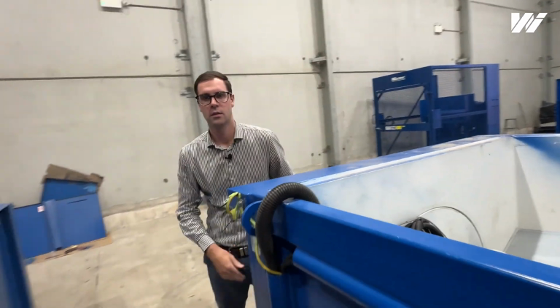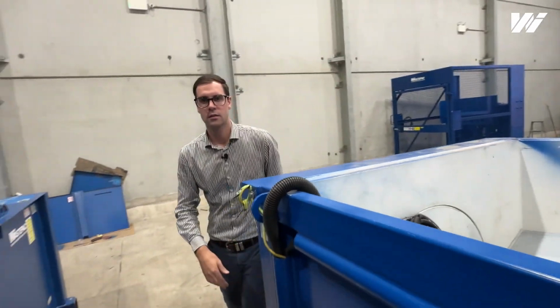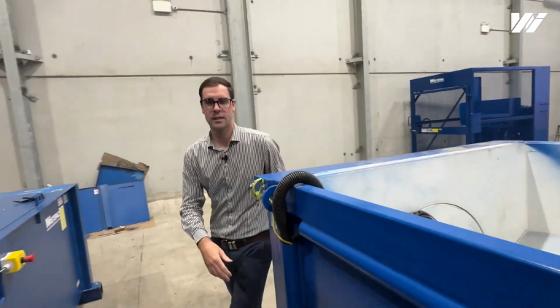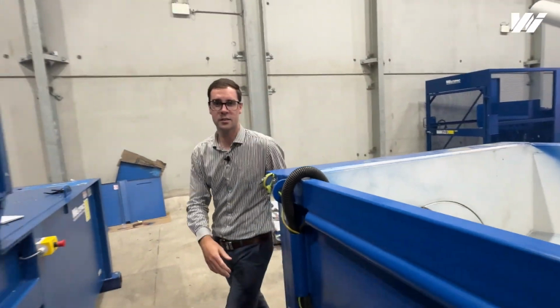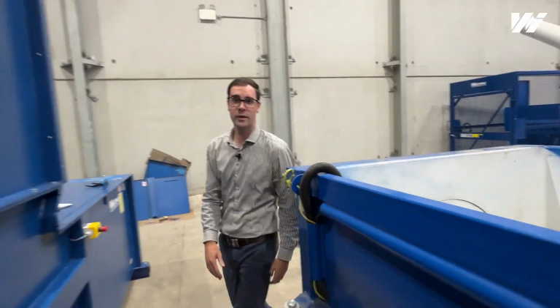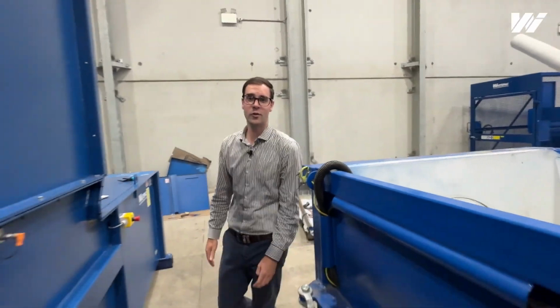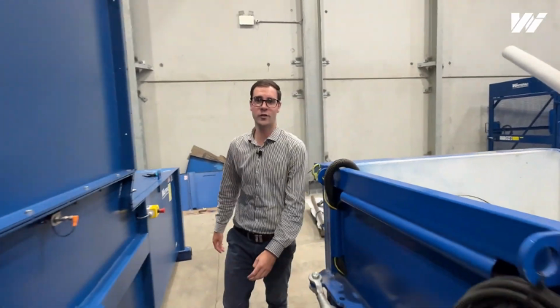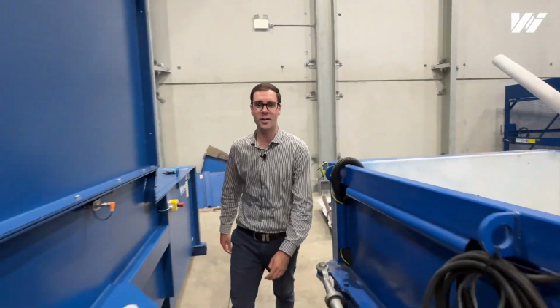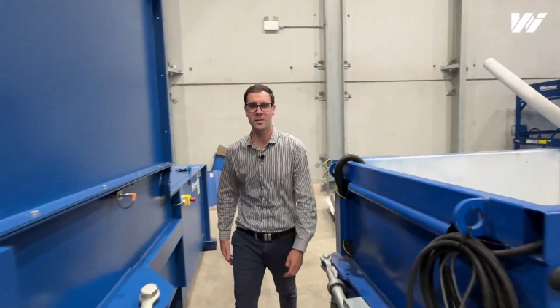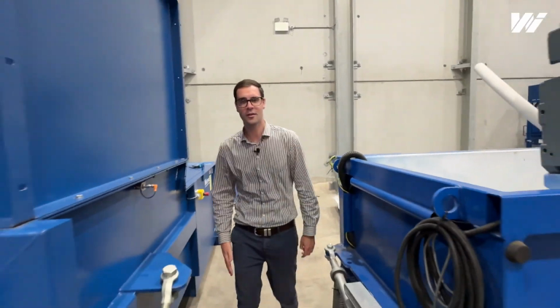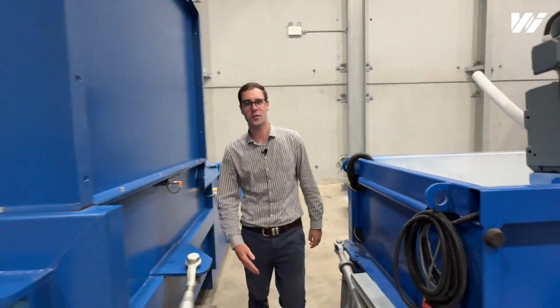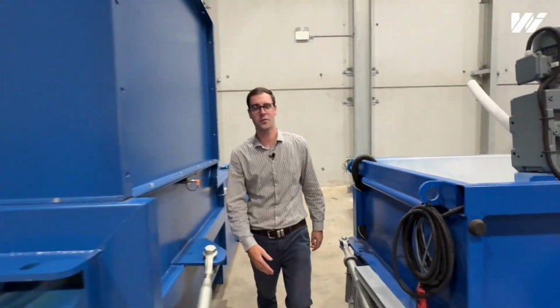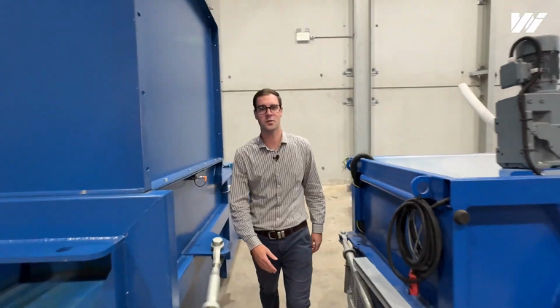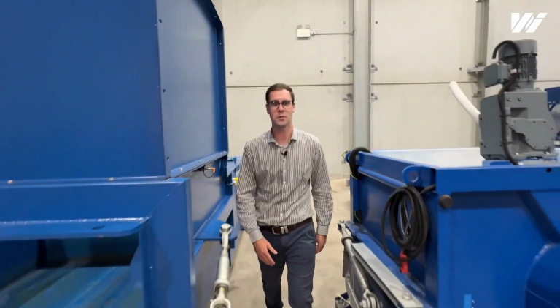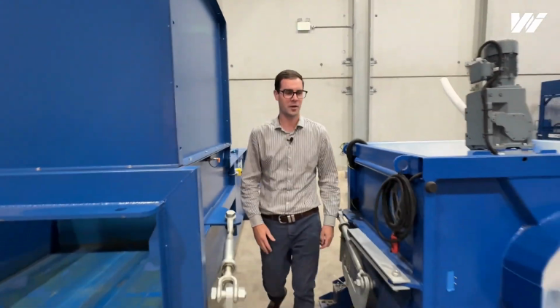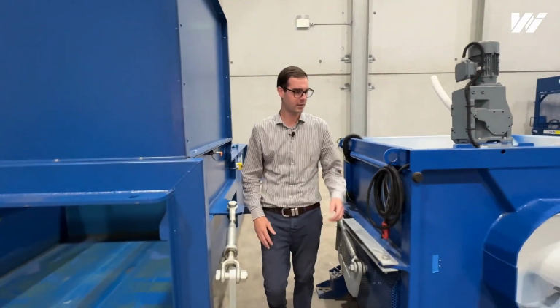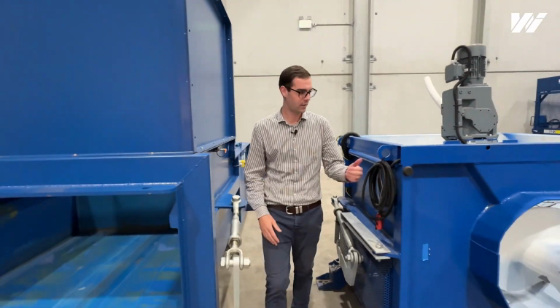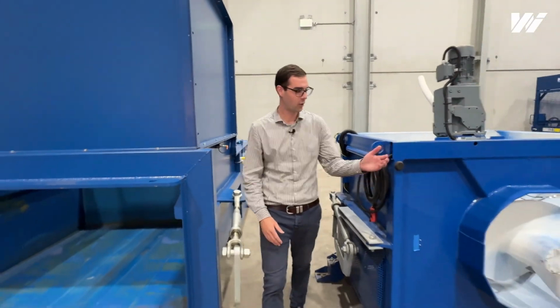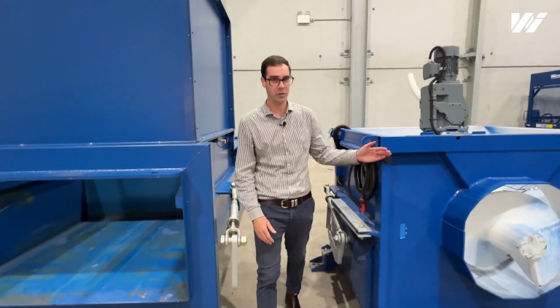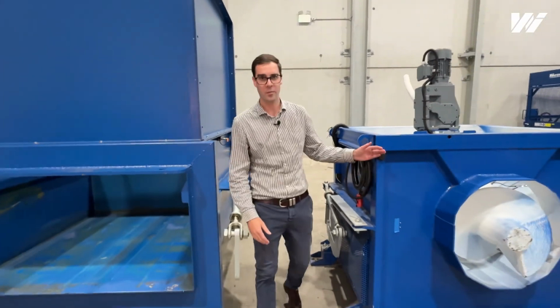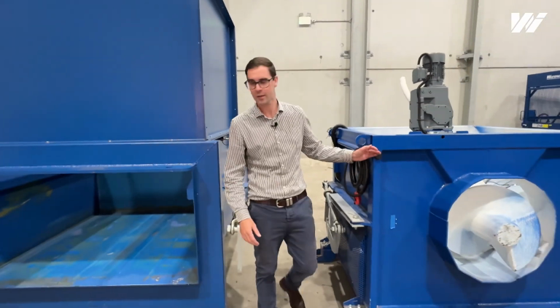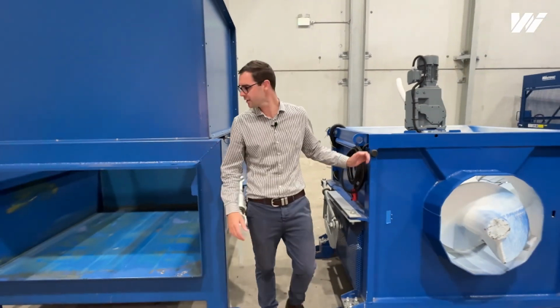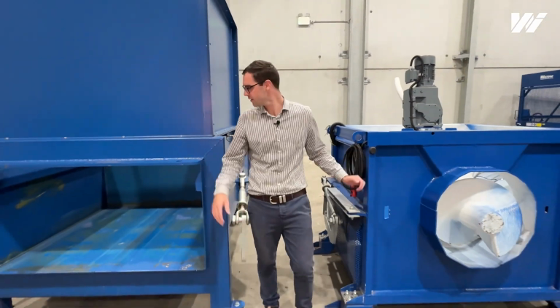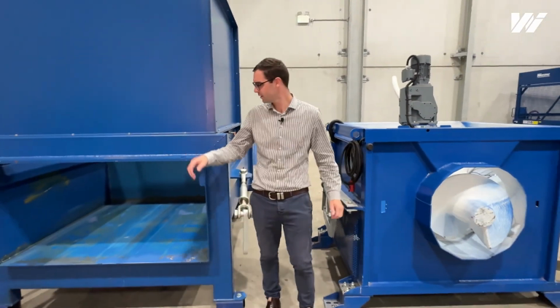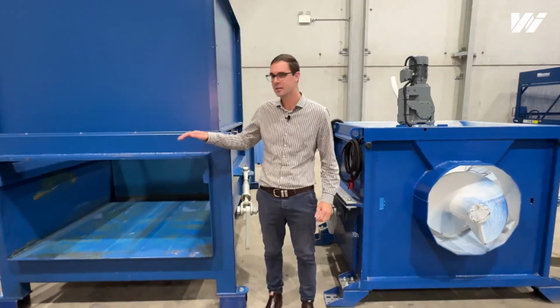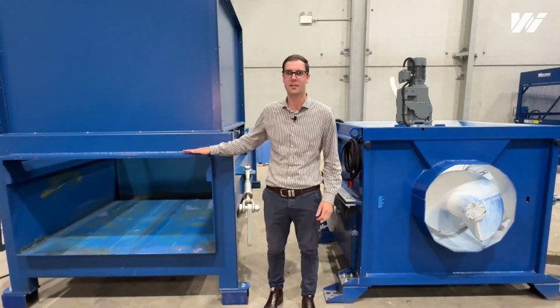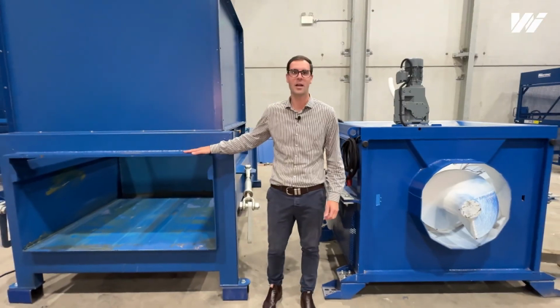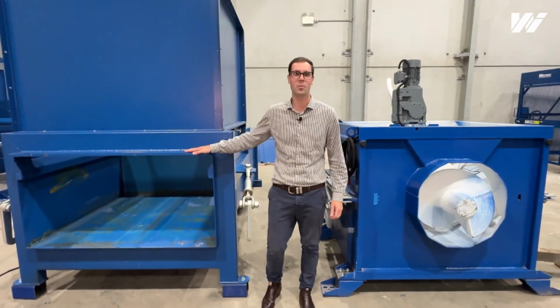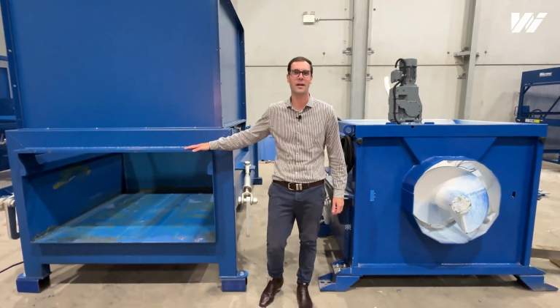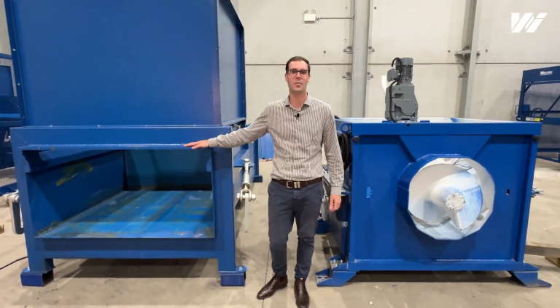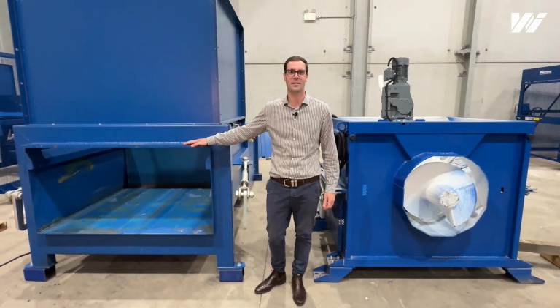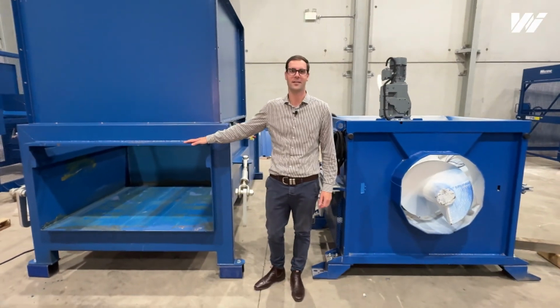So that's a quick little video on the difference between an auger compactor and a blade compactor.